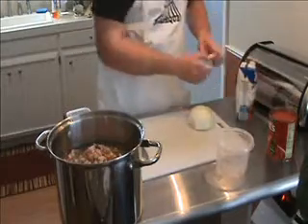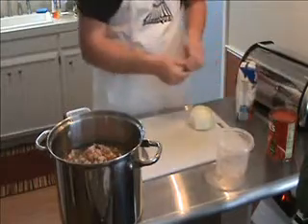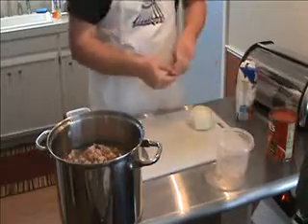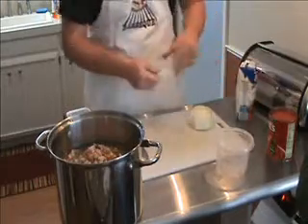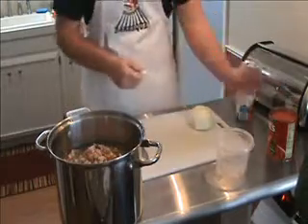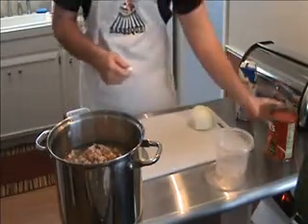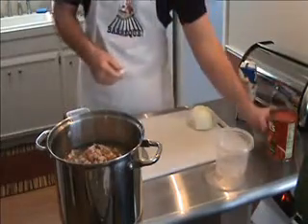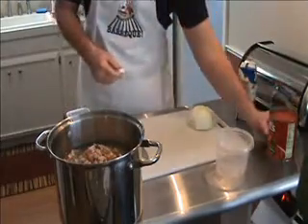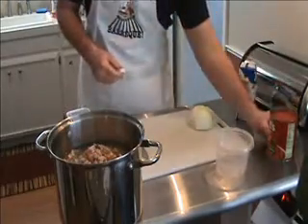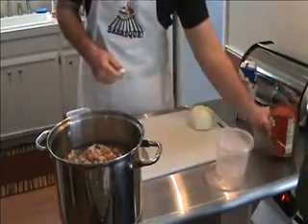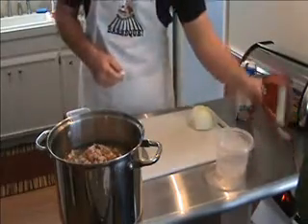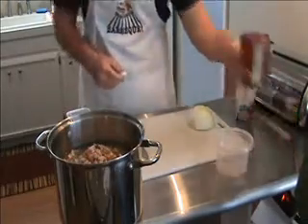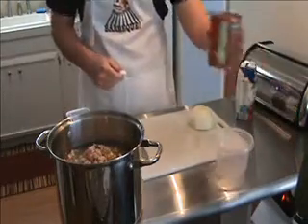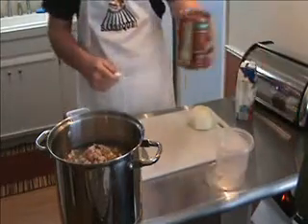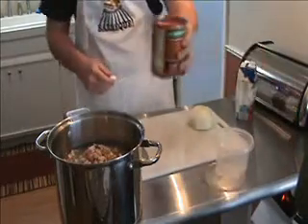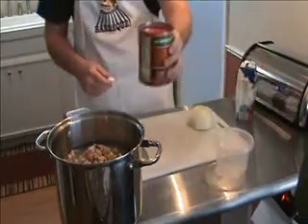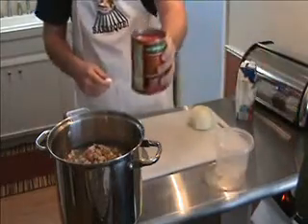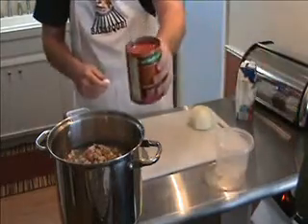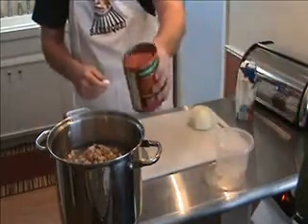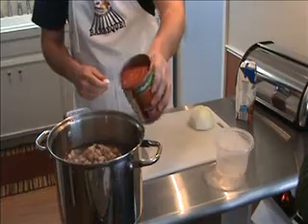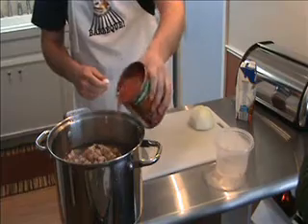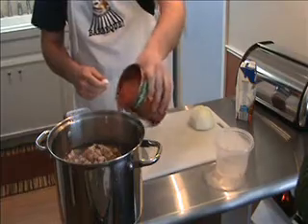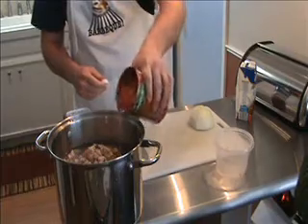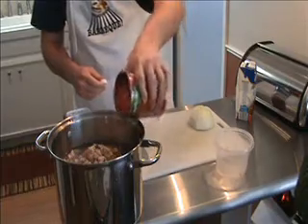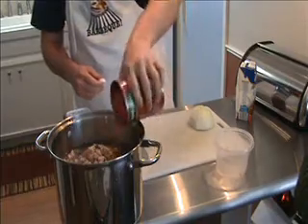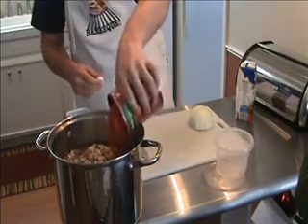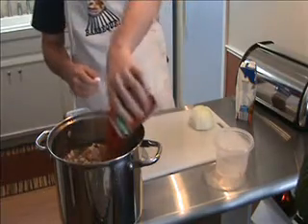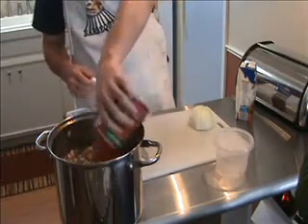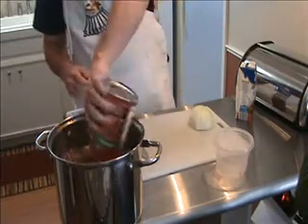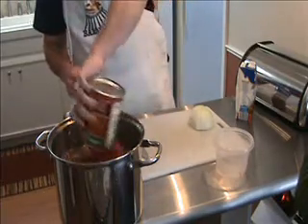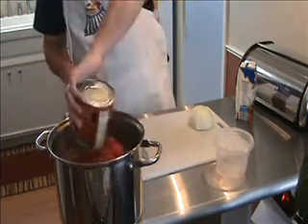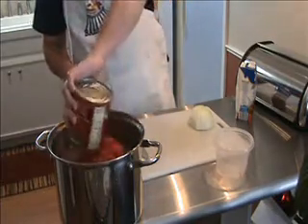I have a 28 ounce can of diced tomatoes — I add the liquid and all.